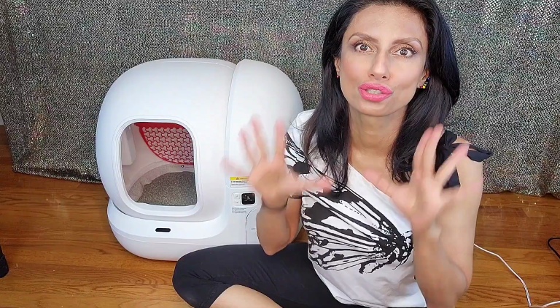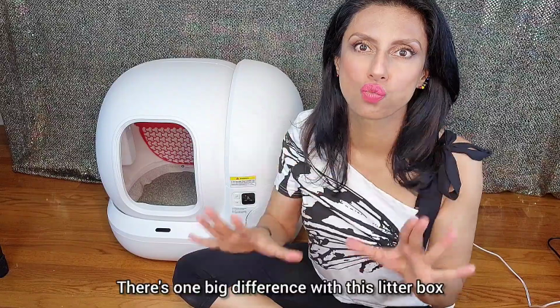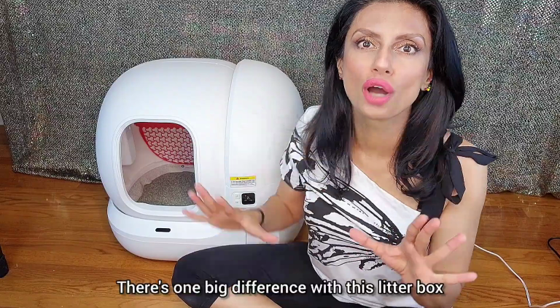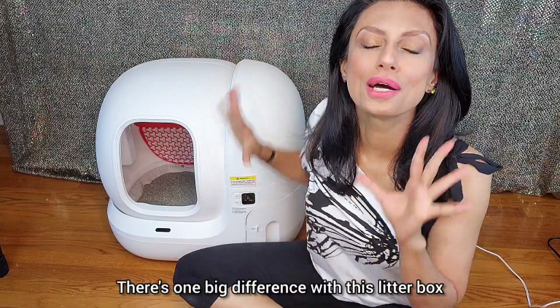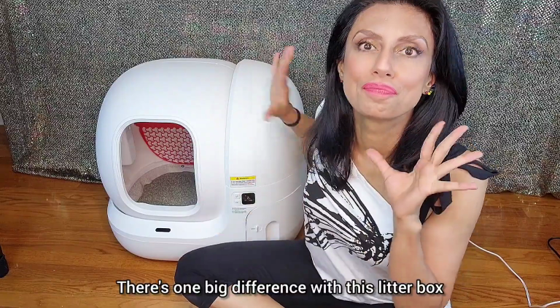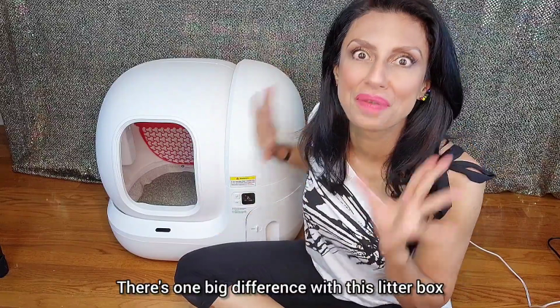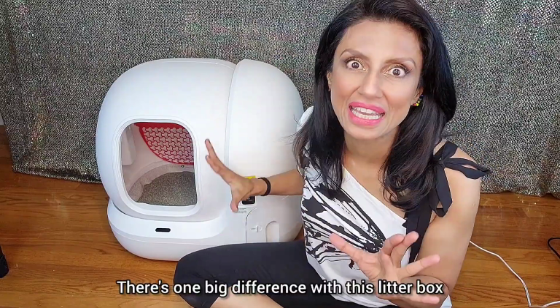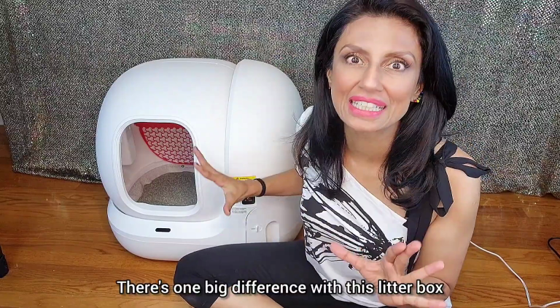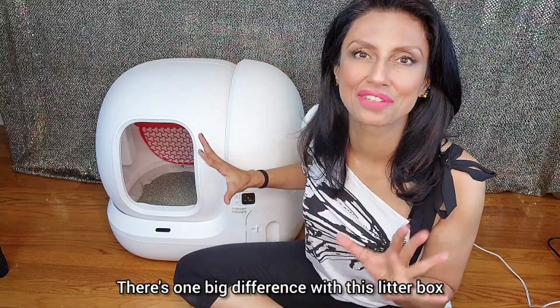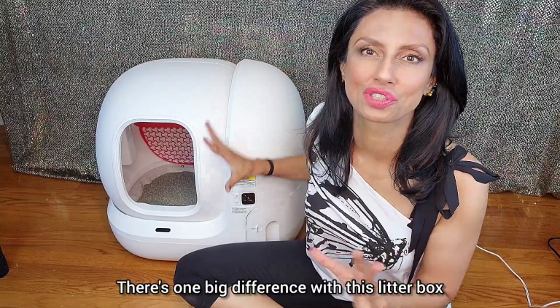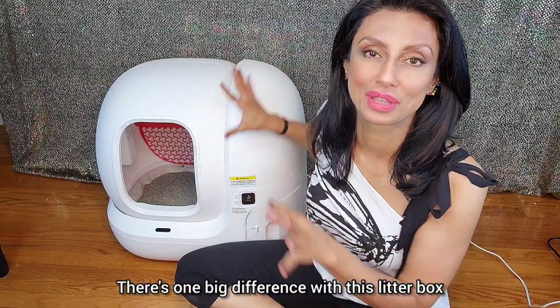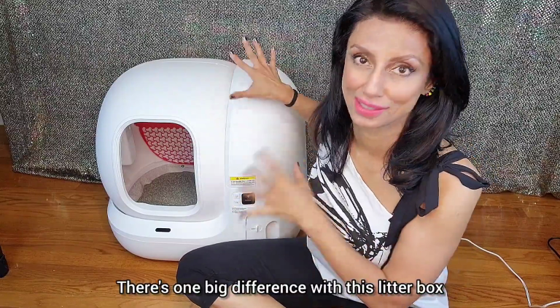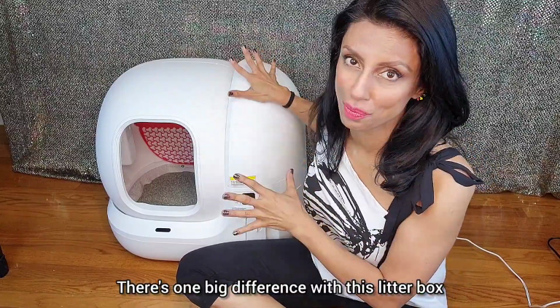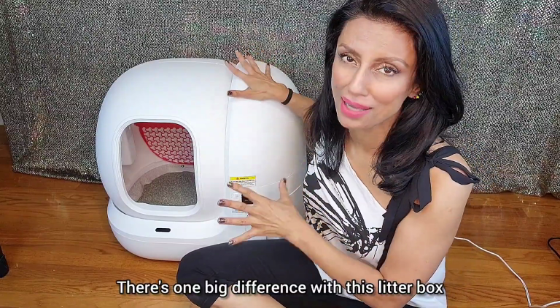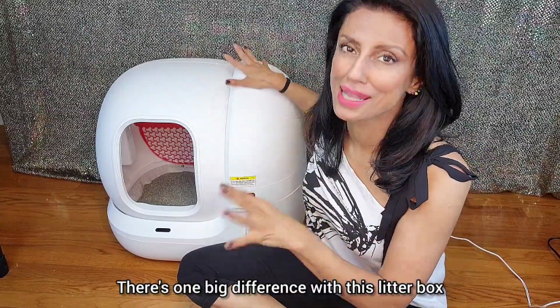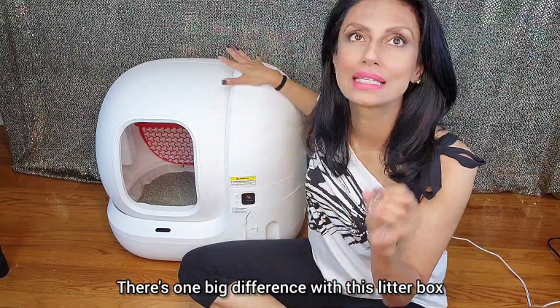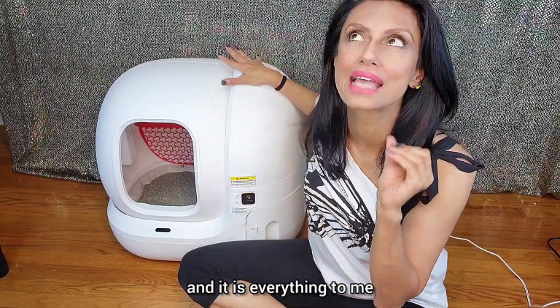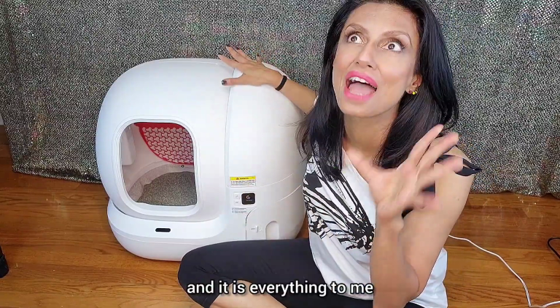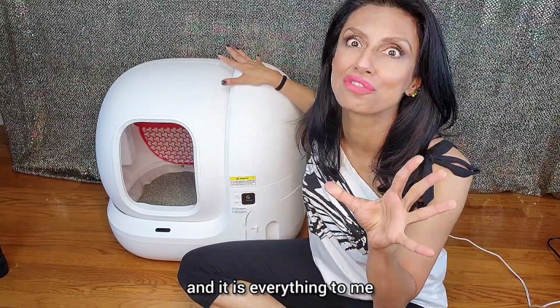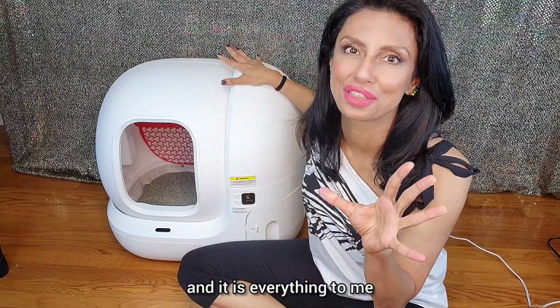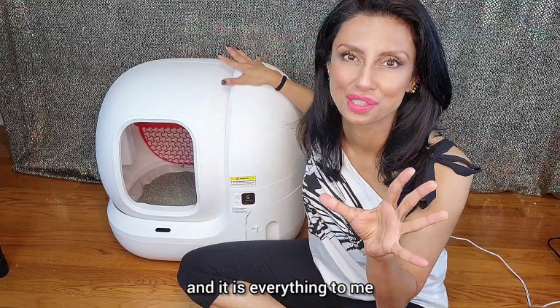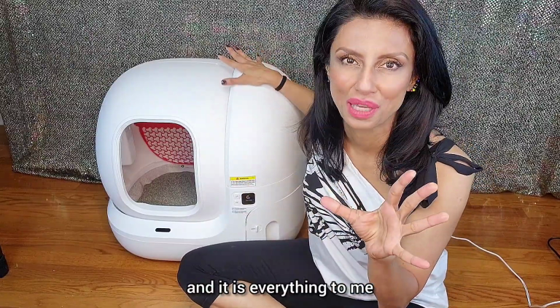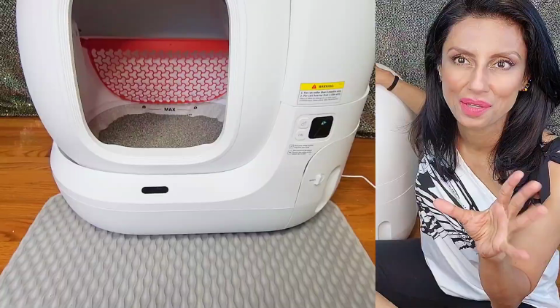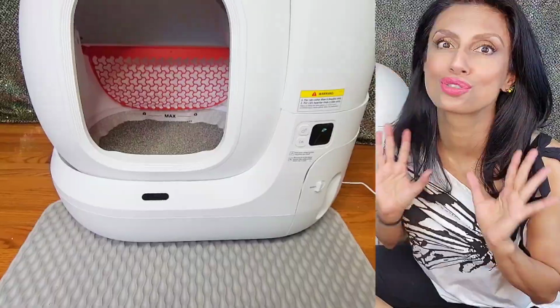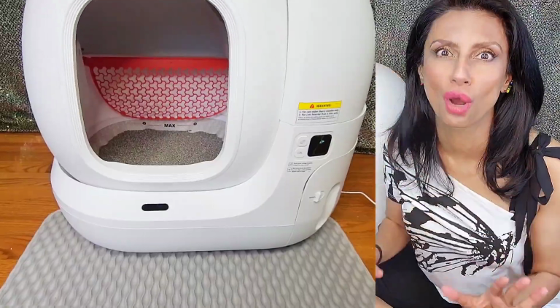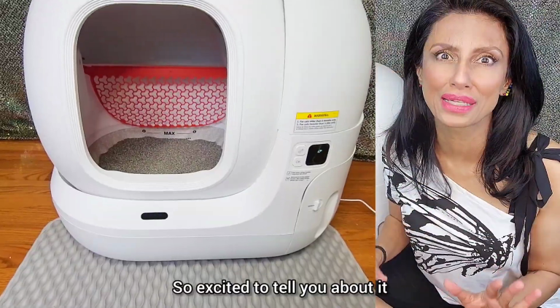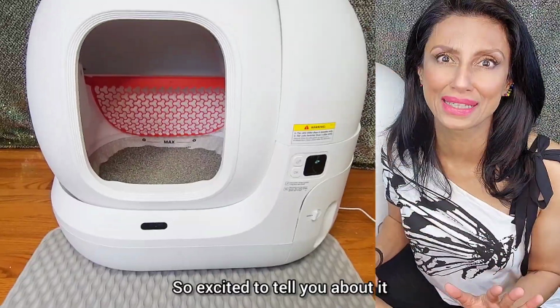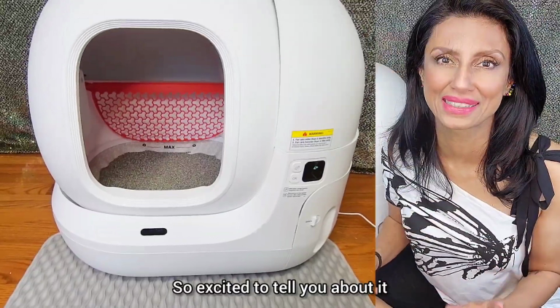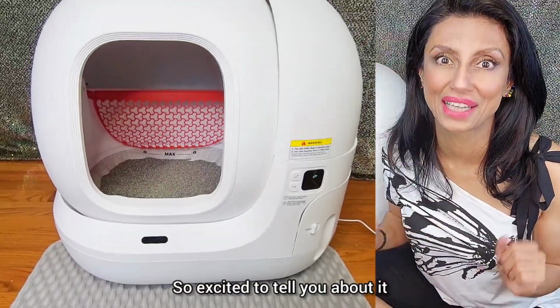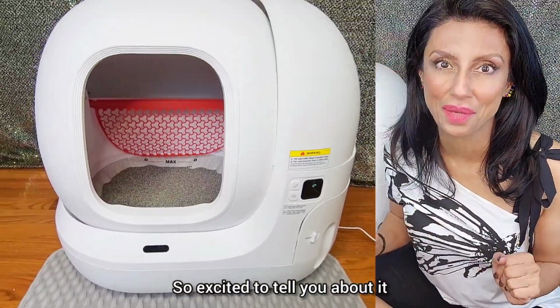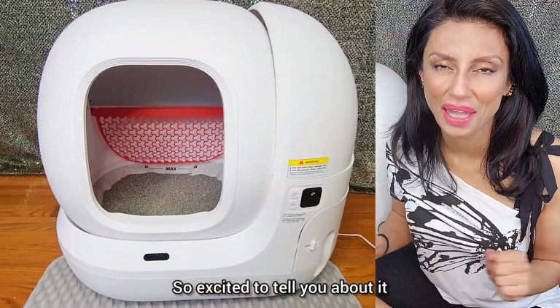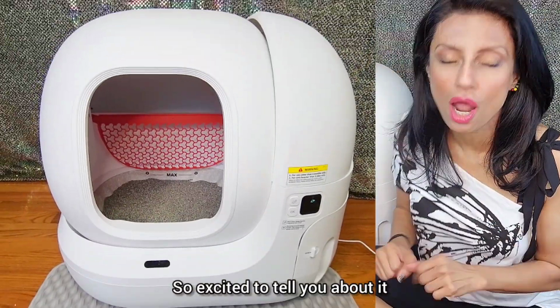There's one big difference with this little box, and it is everything to me. So excited to tell you about it.